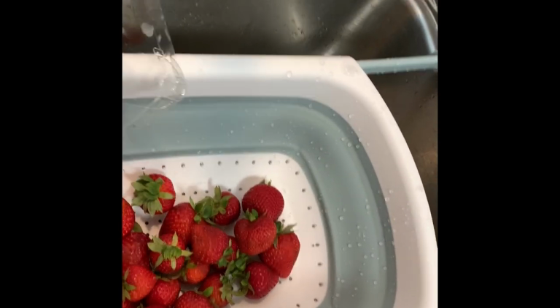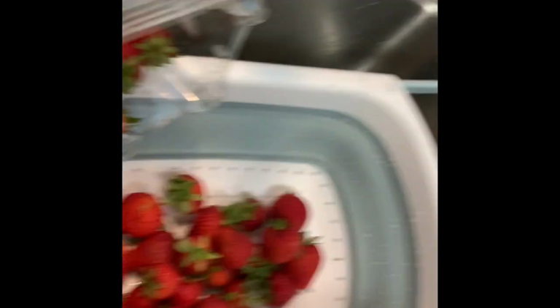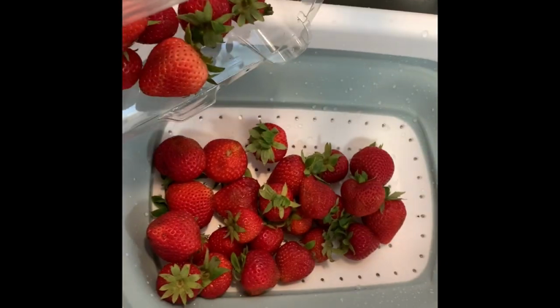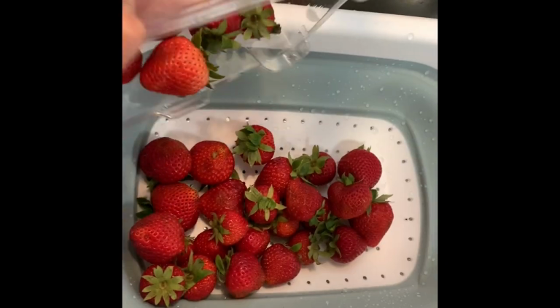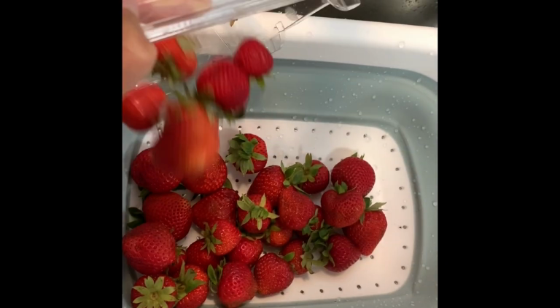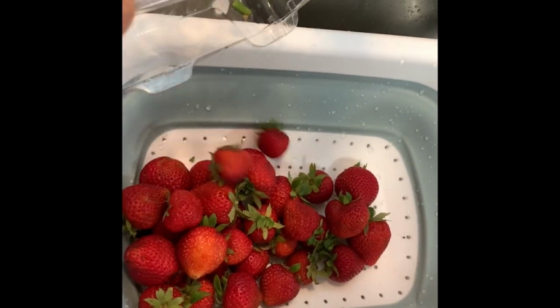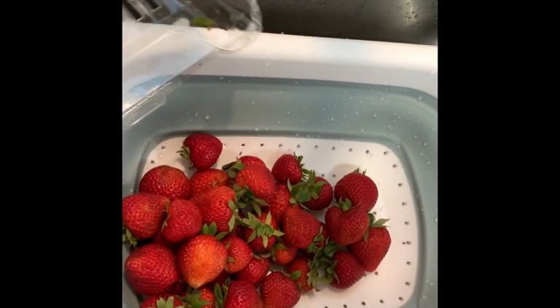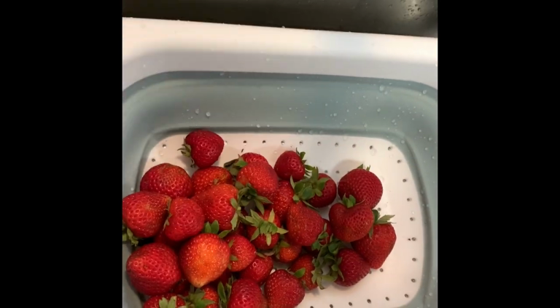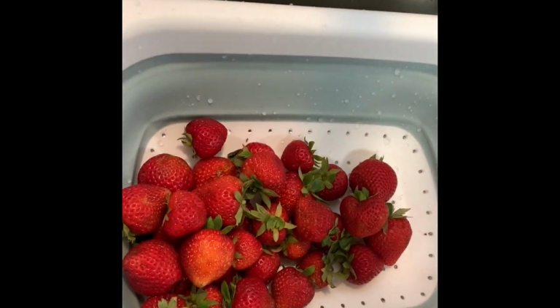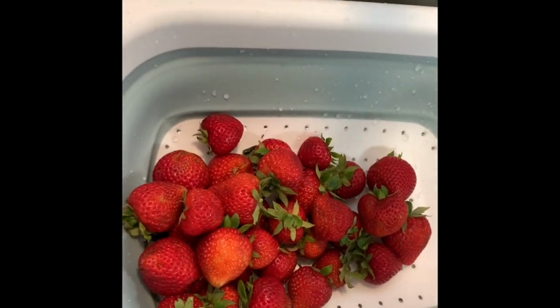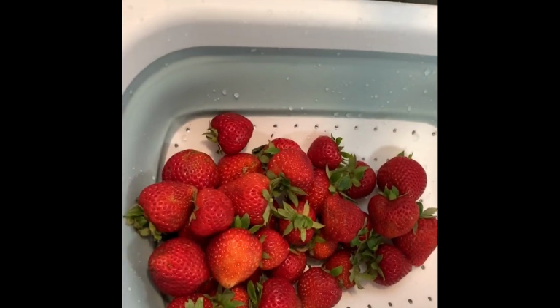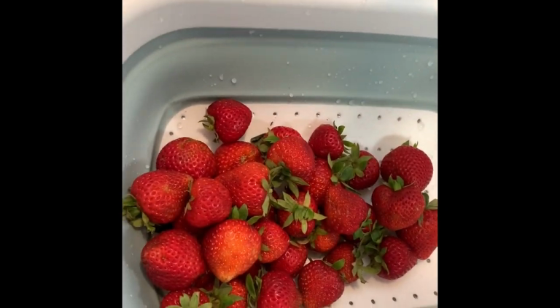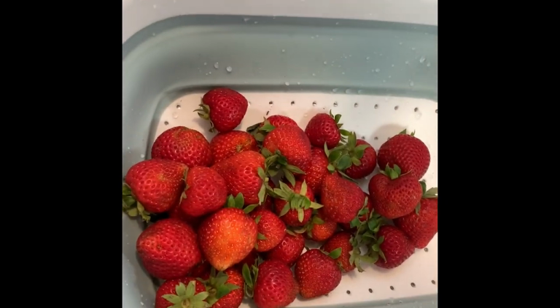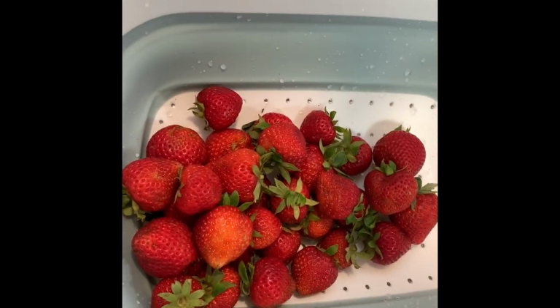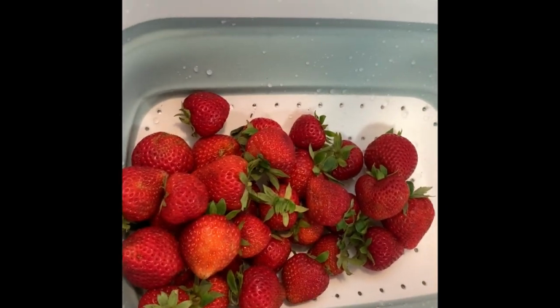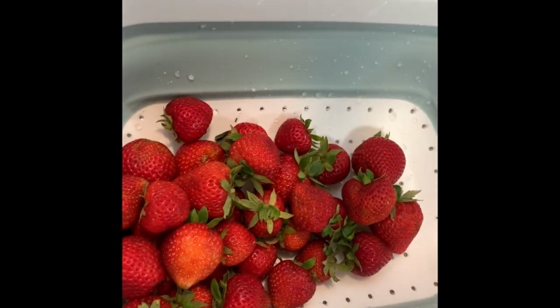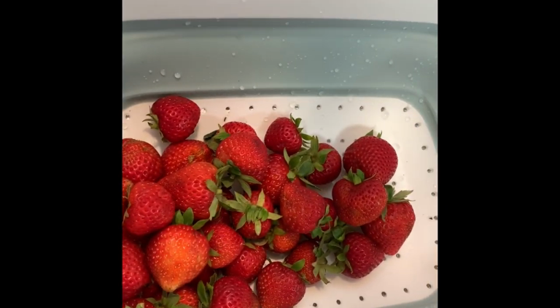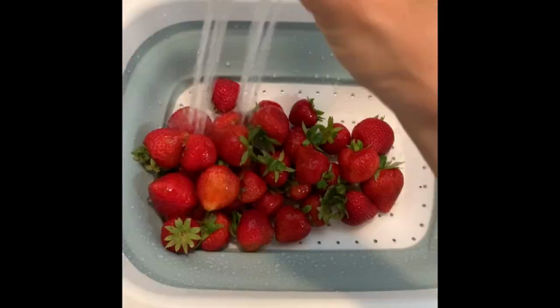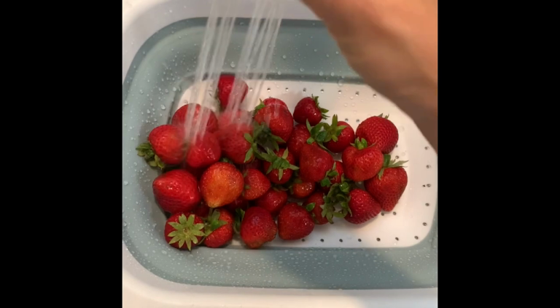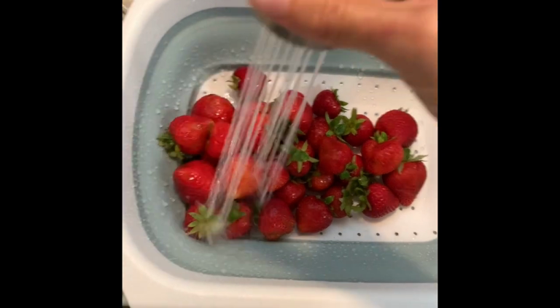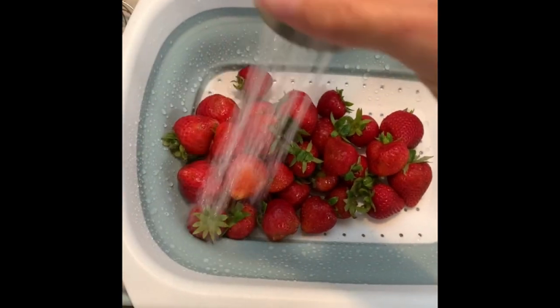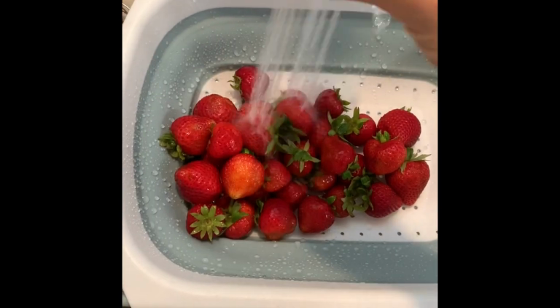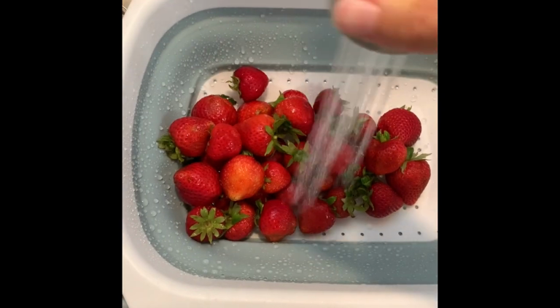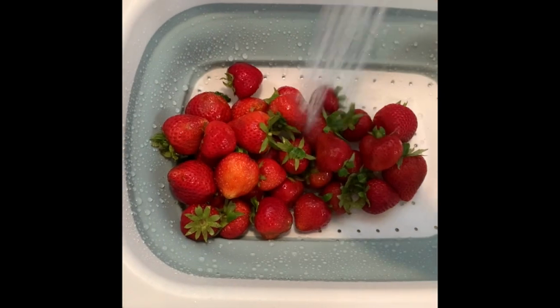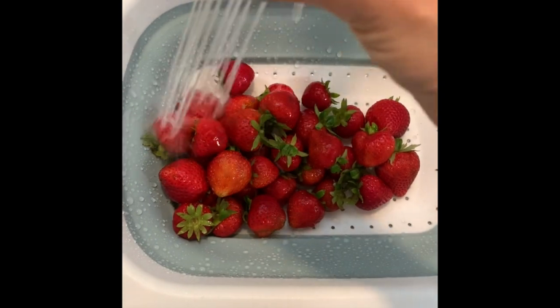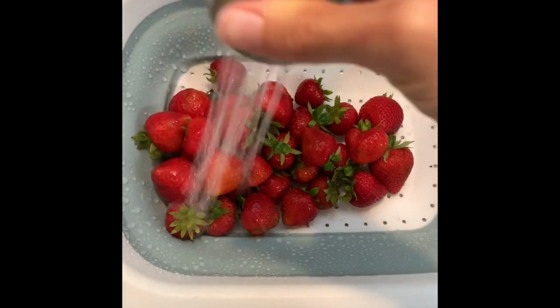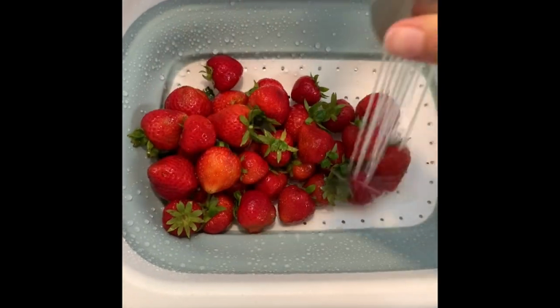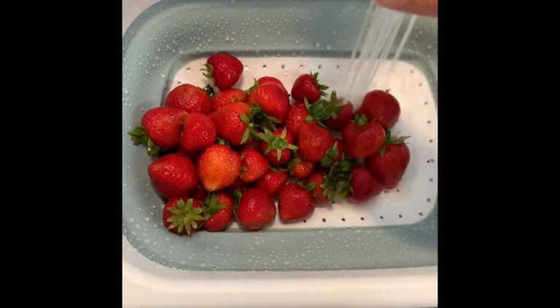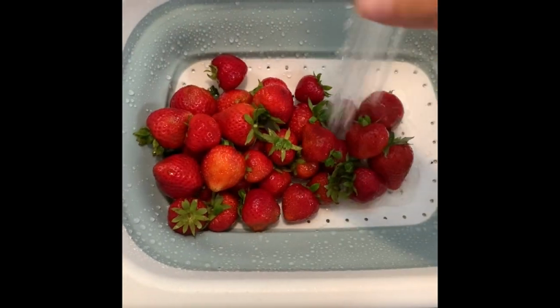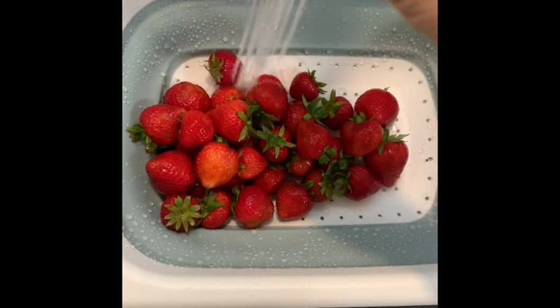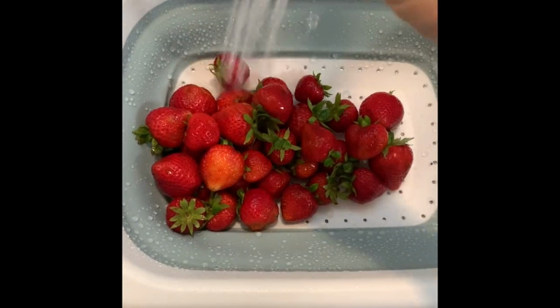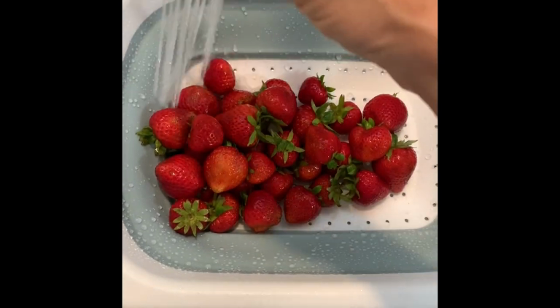I'm just starting off by washing some strawberries, and then I'm going to be cutting them a little bit later in the video.